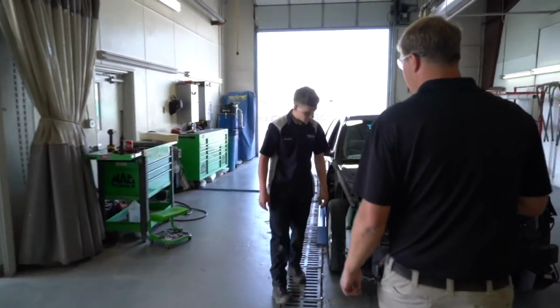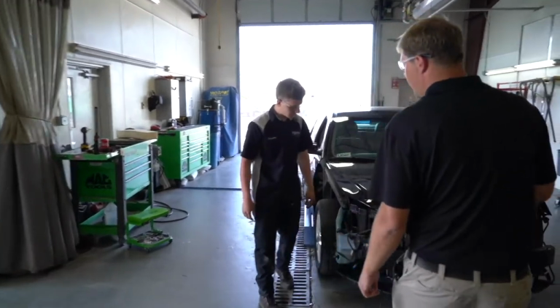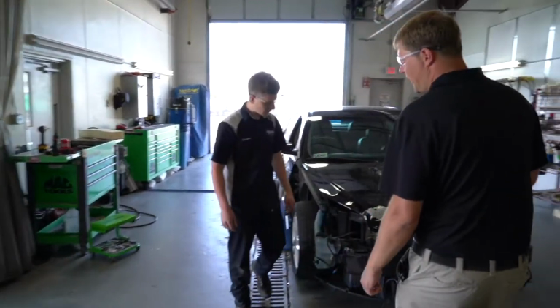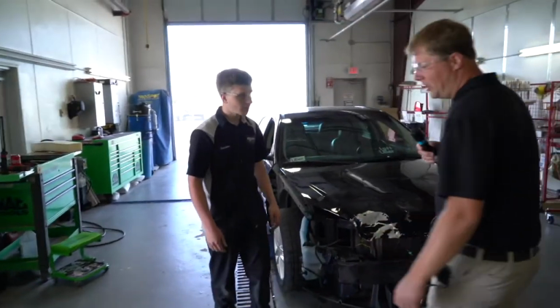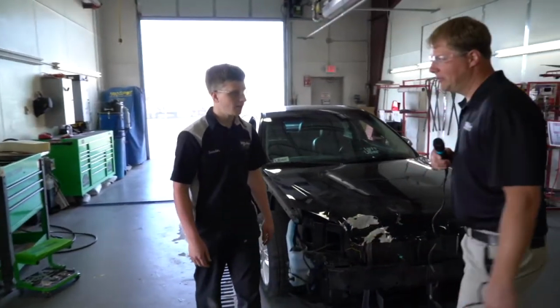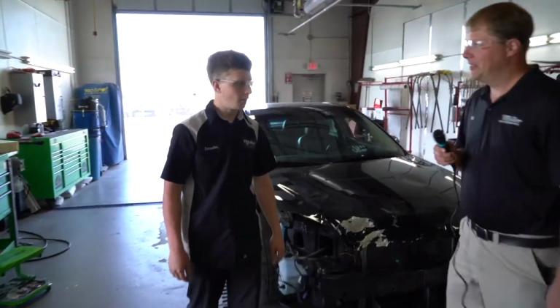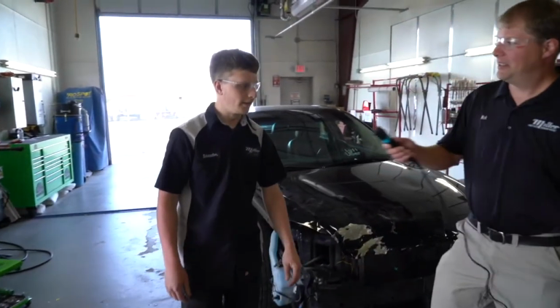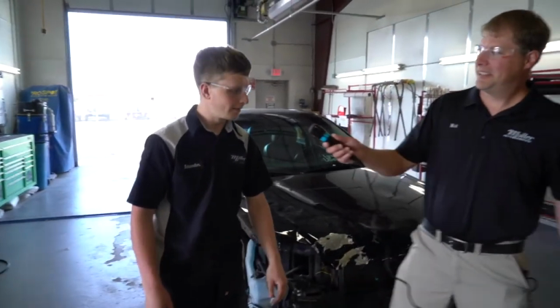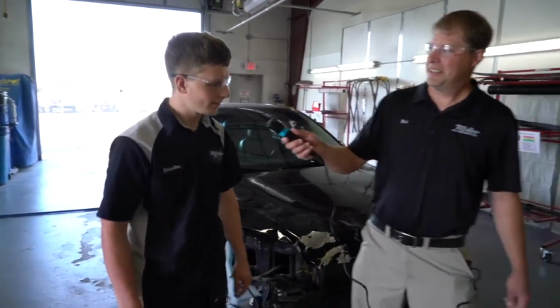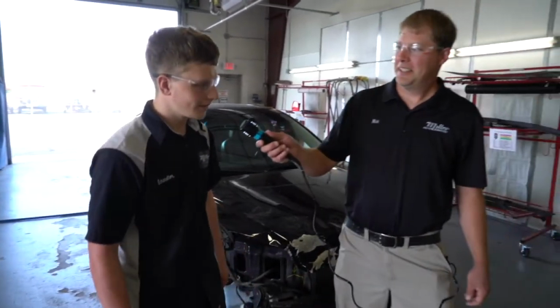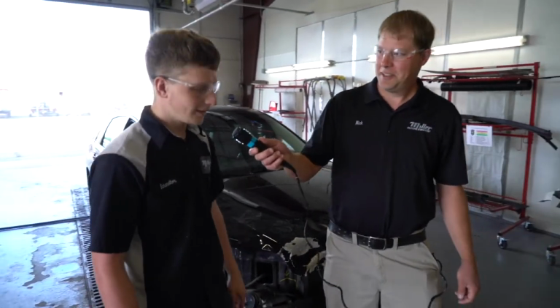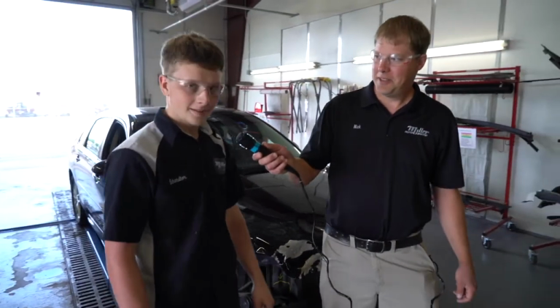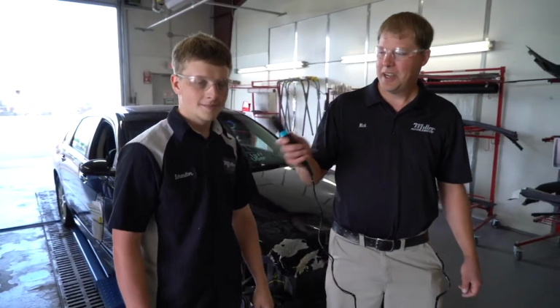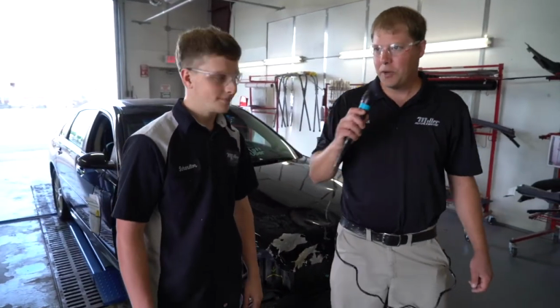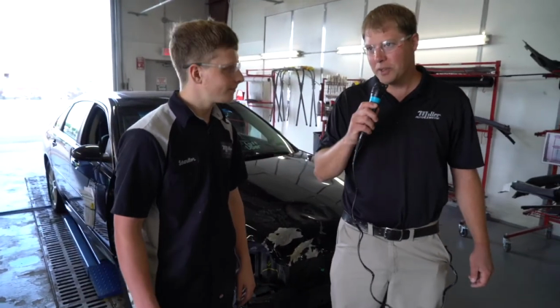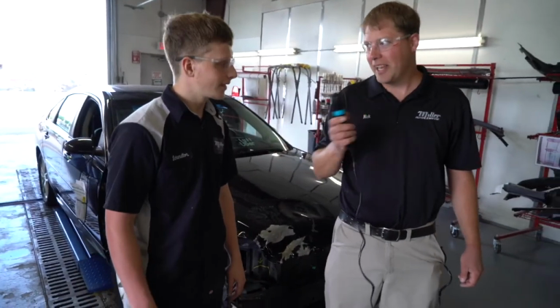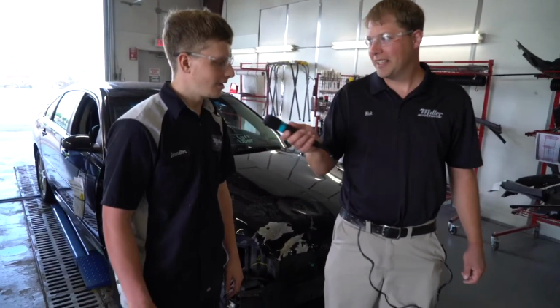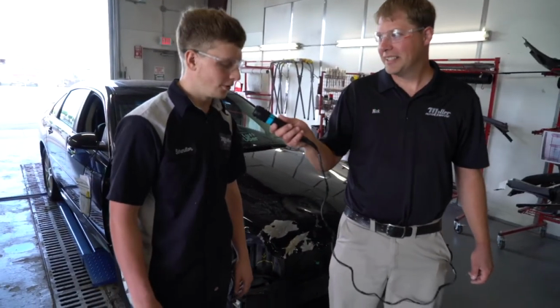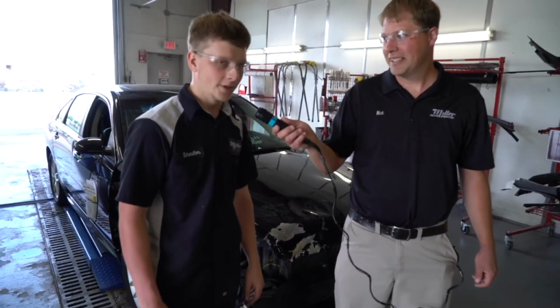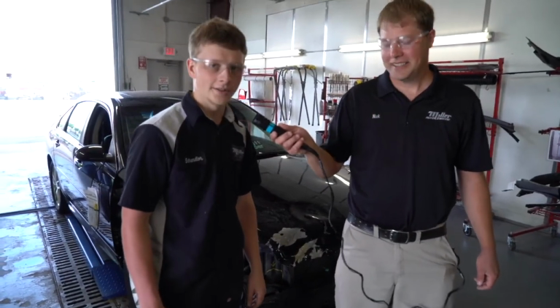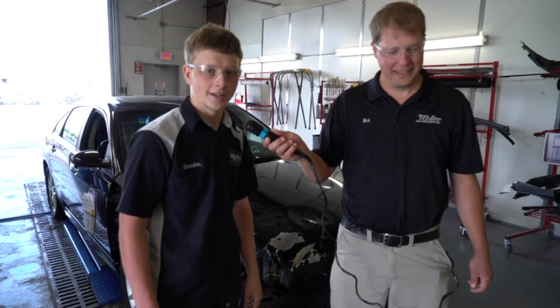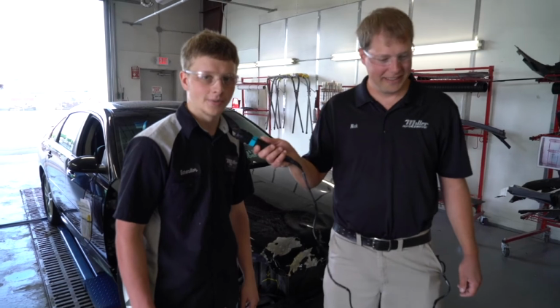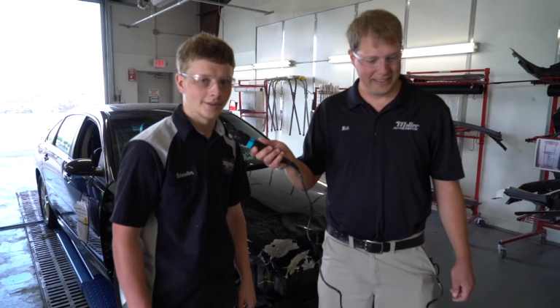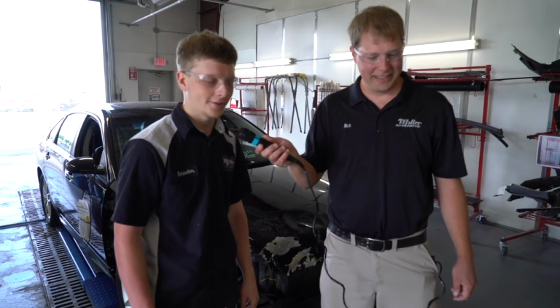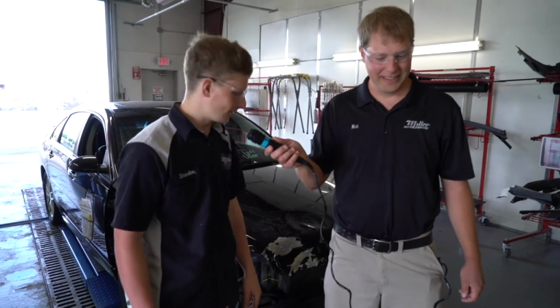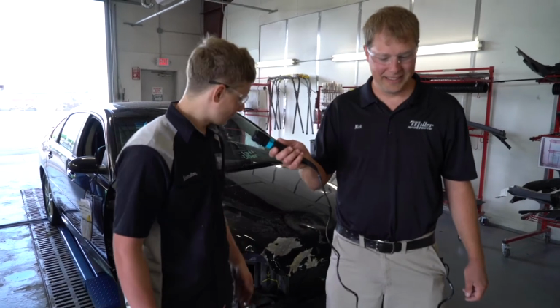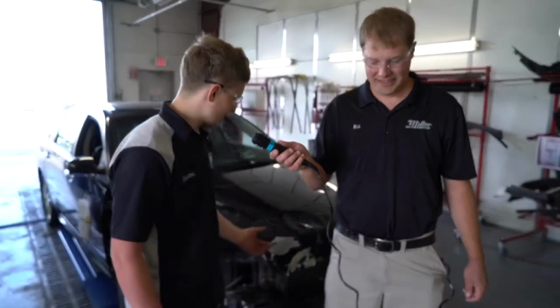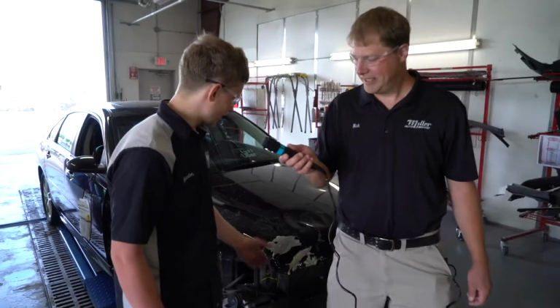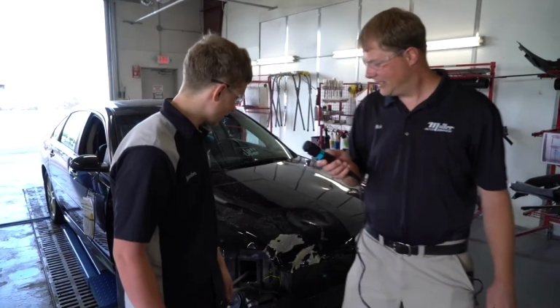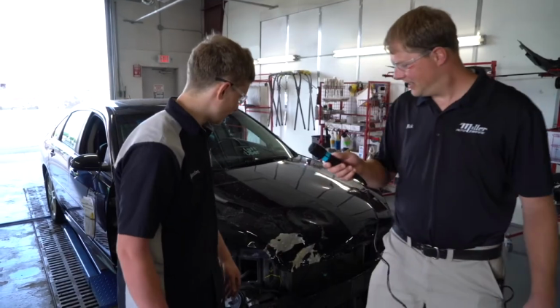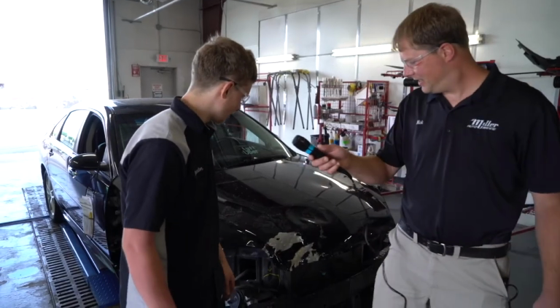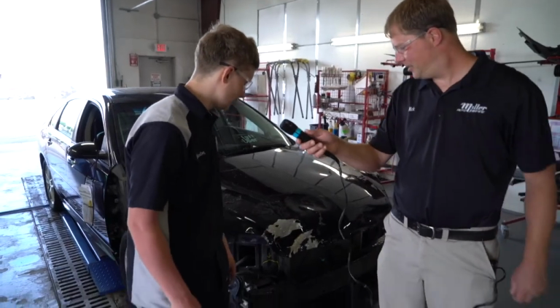Morning, Chandler. How are you doing today? Doing pretty good today, good weather, so just tore this one apart here.